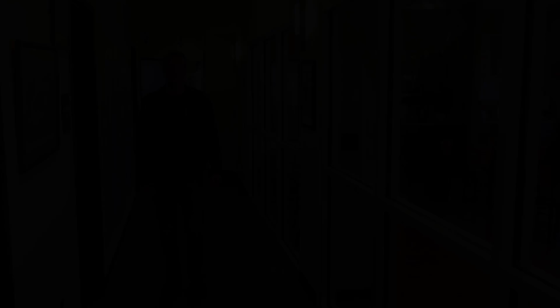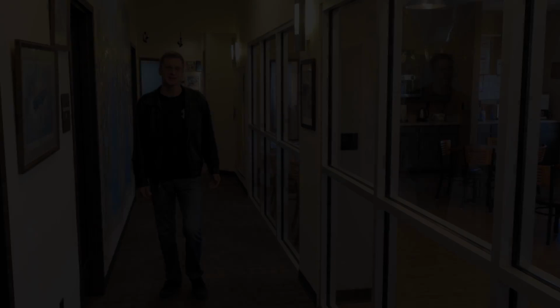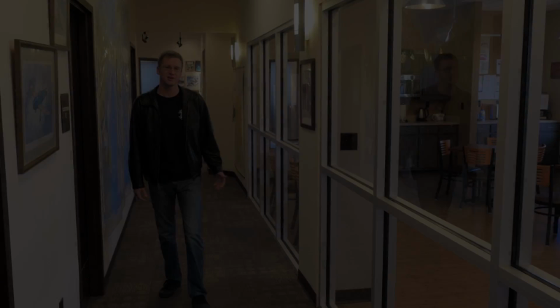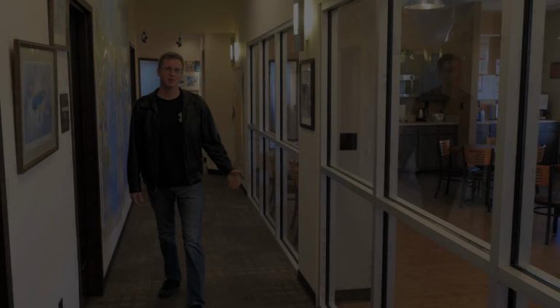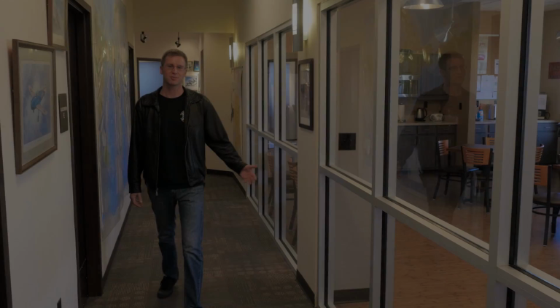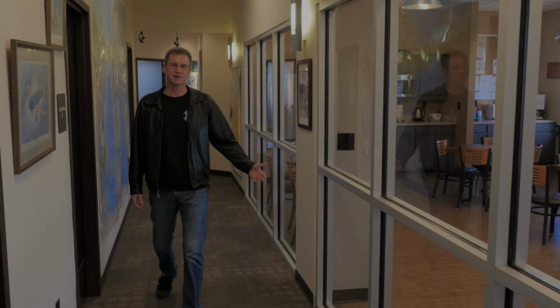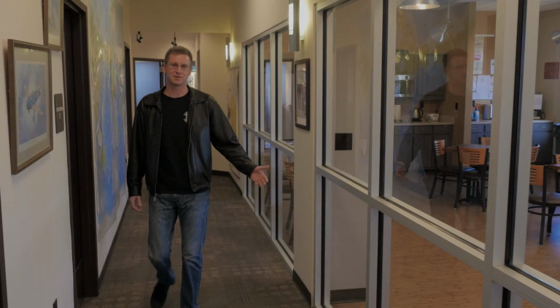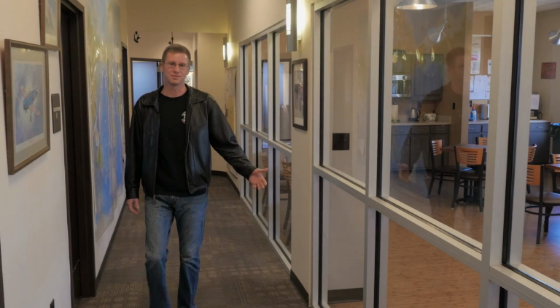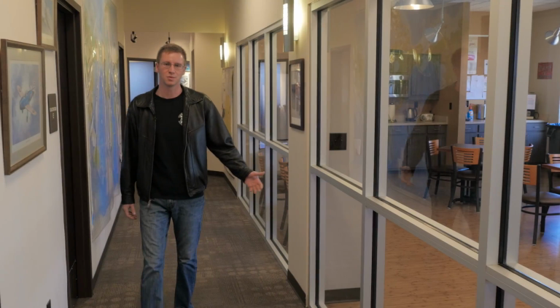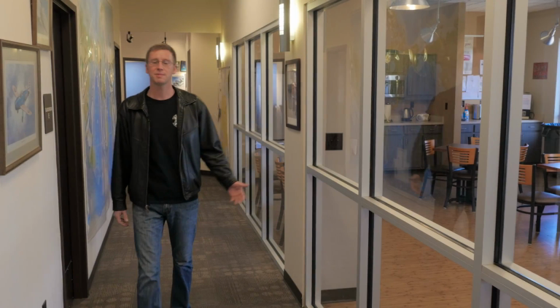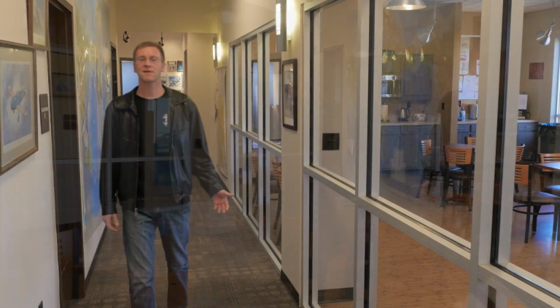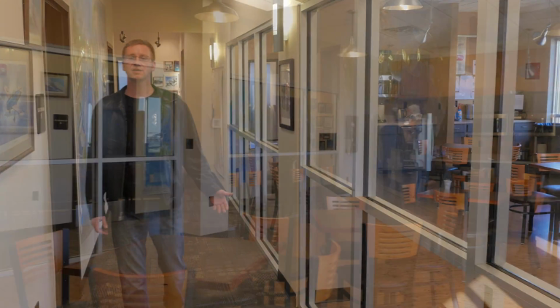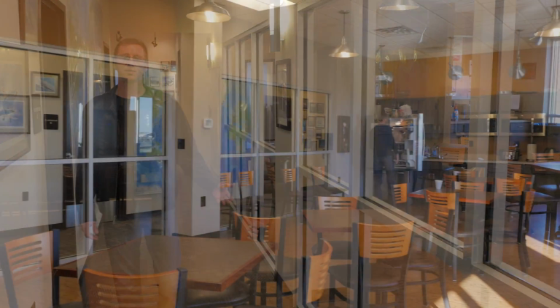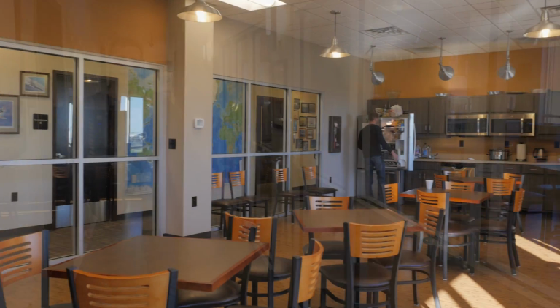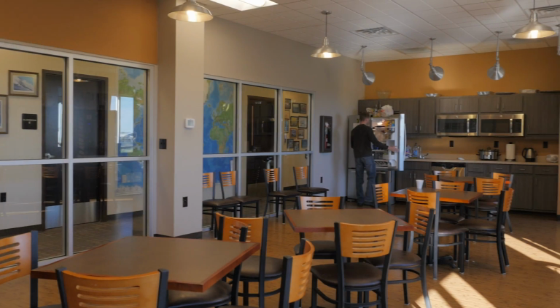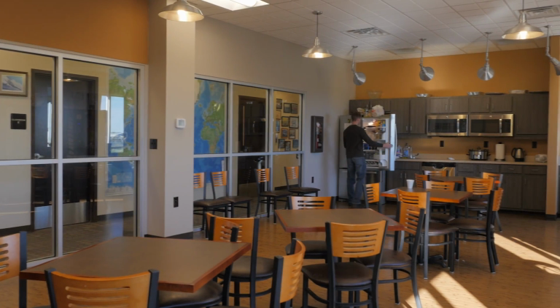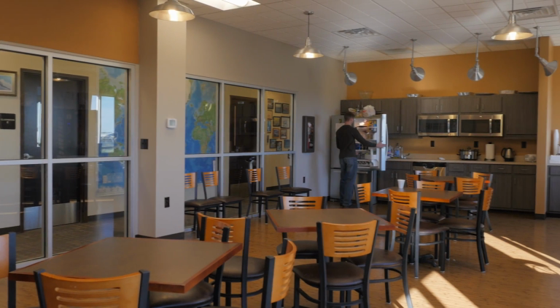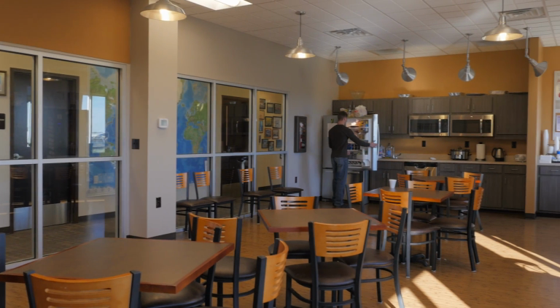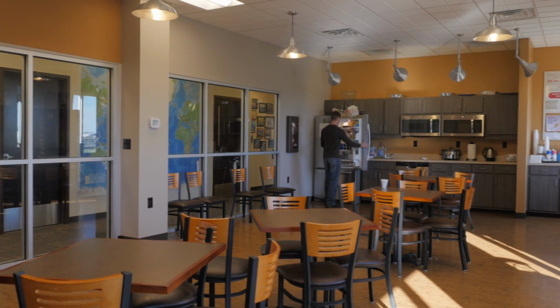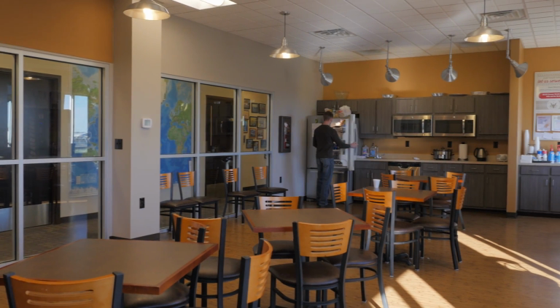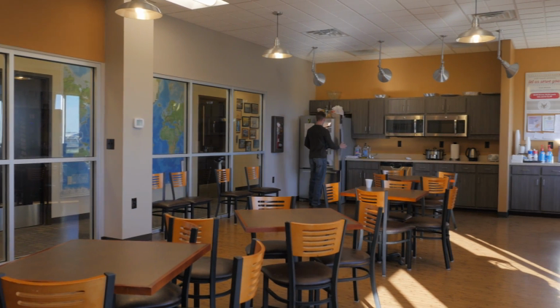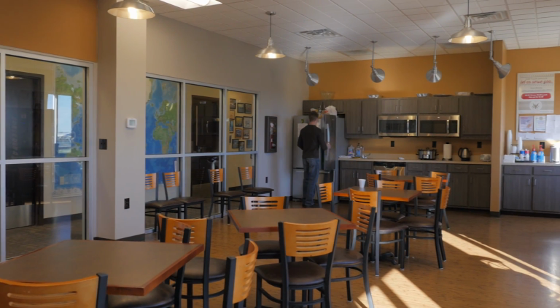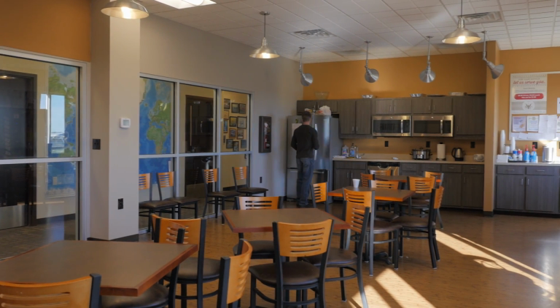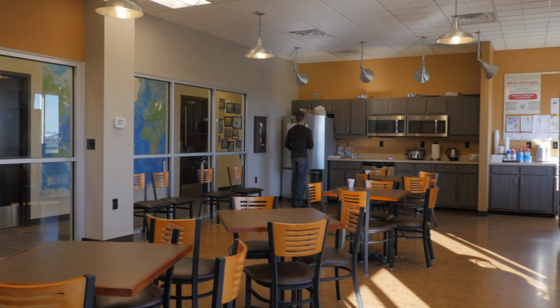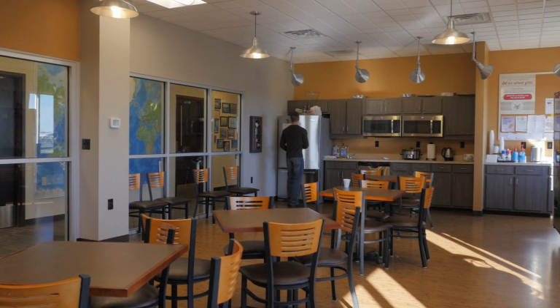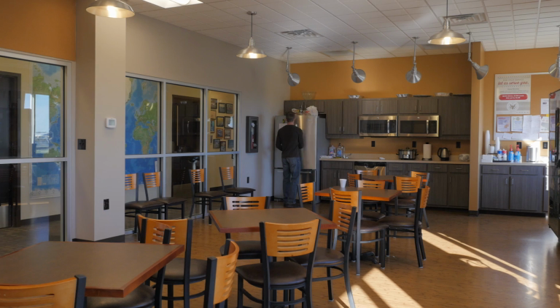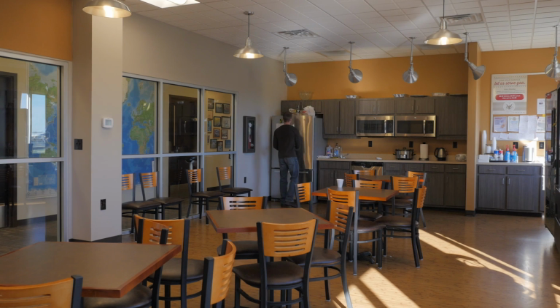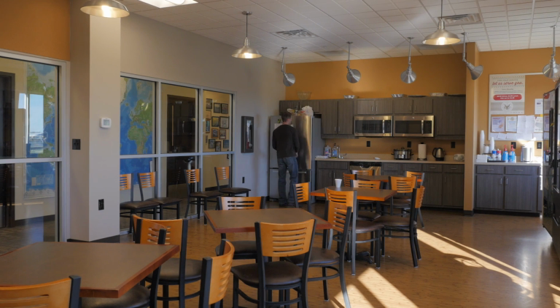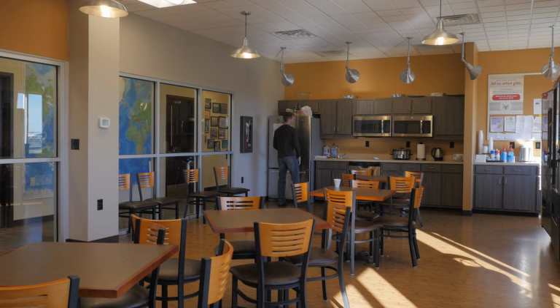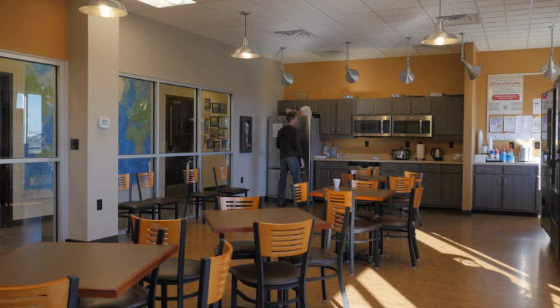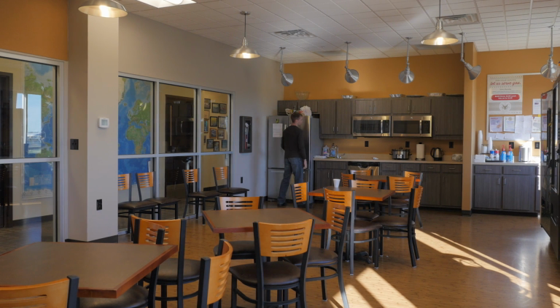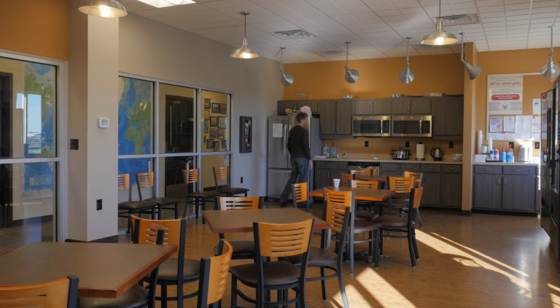Here's our break room. We provide you with access to a refrigerator, microwave, and coffee.